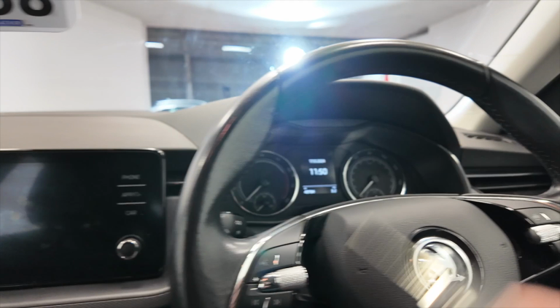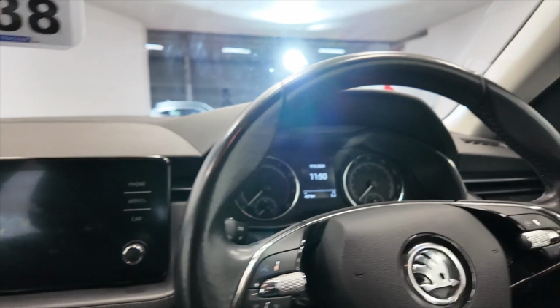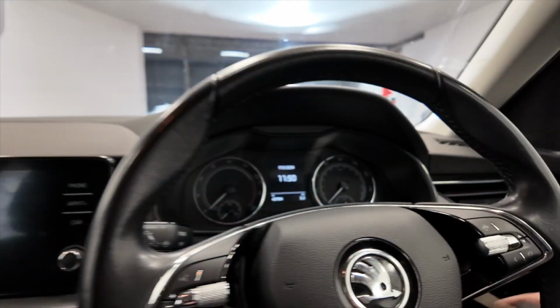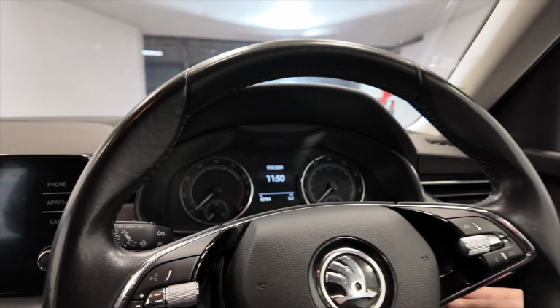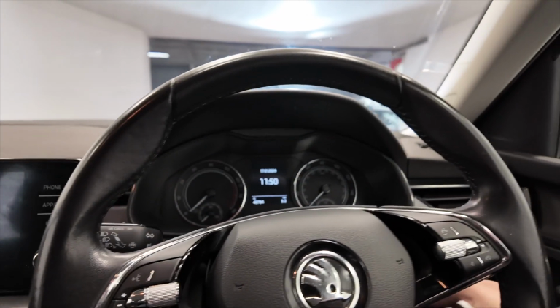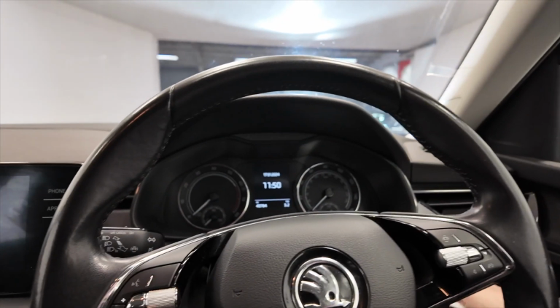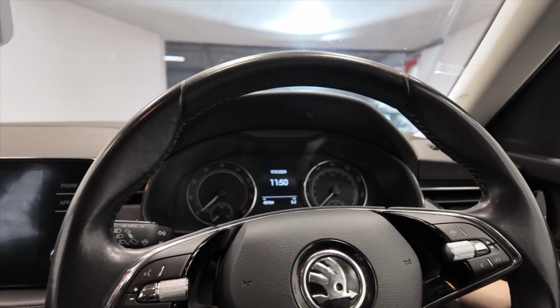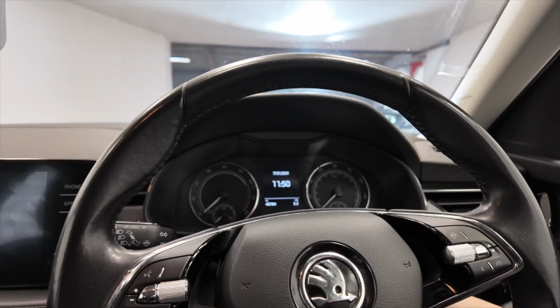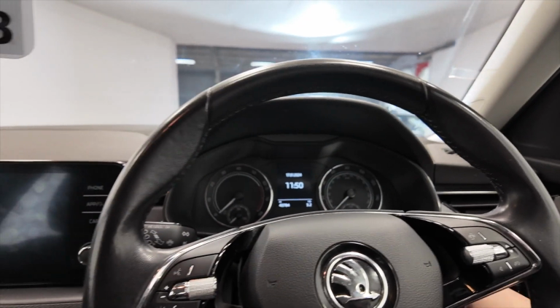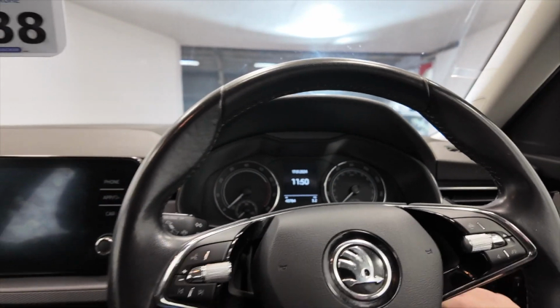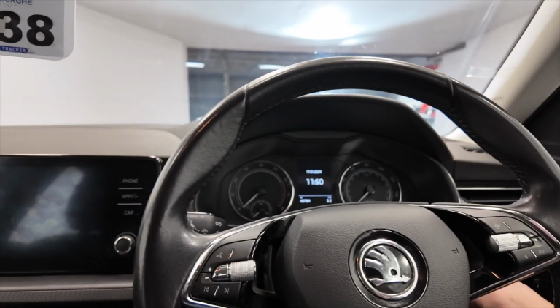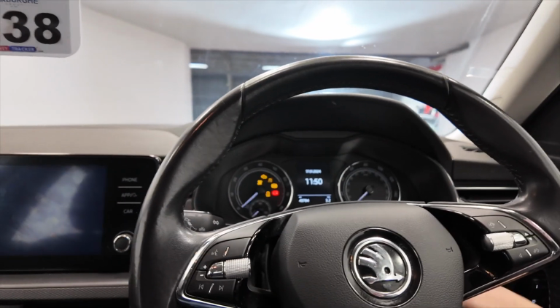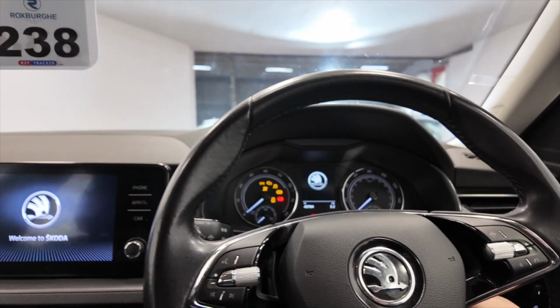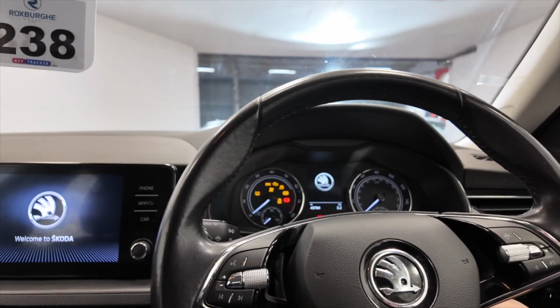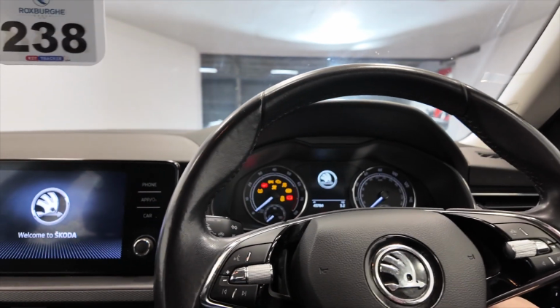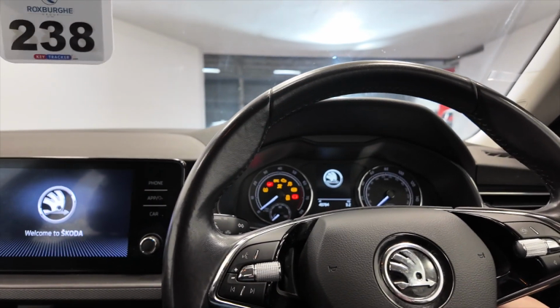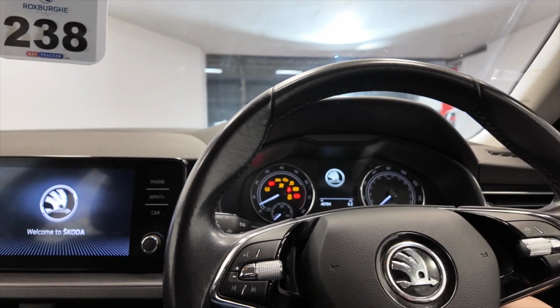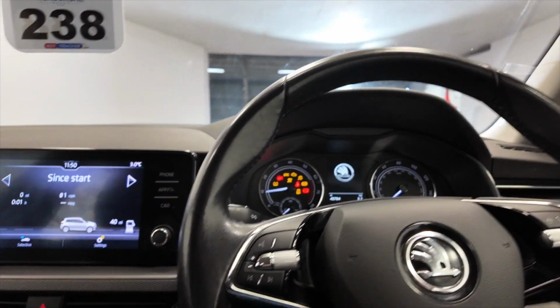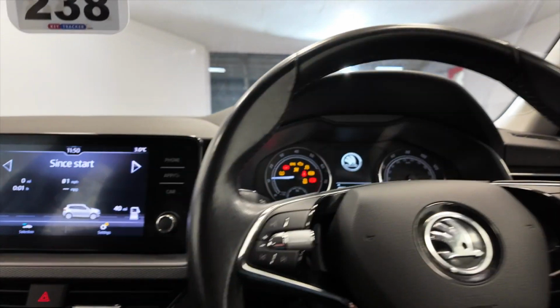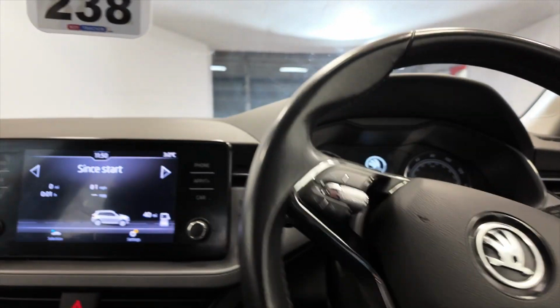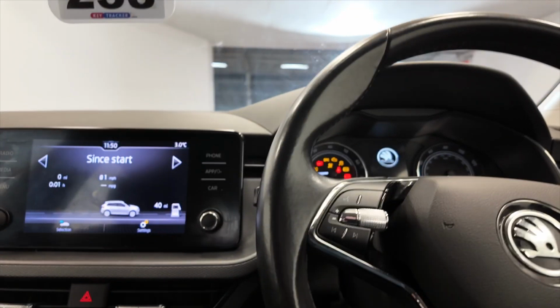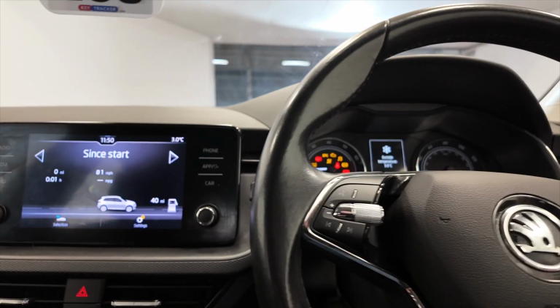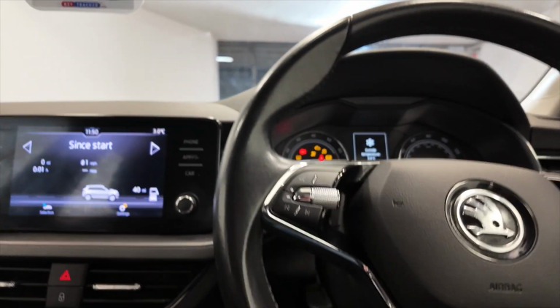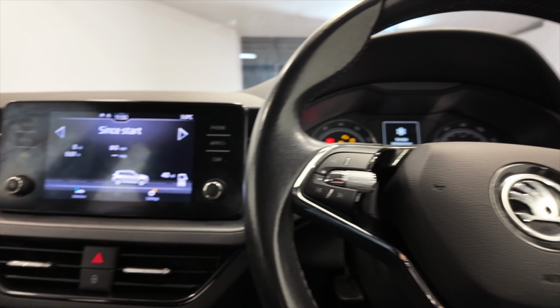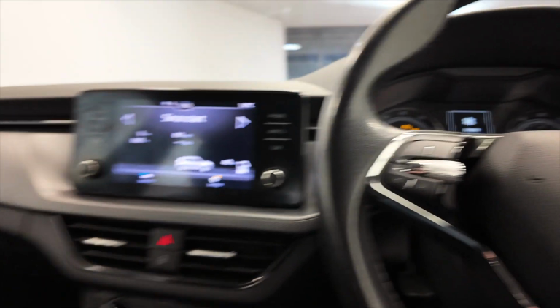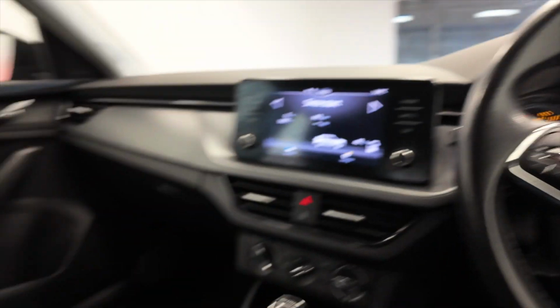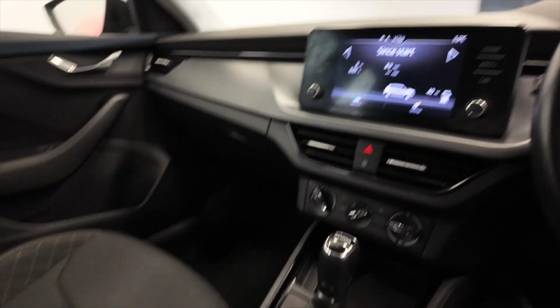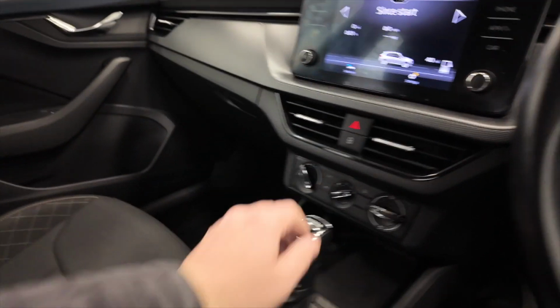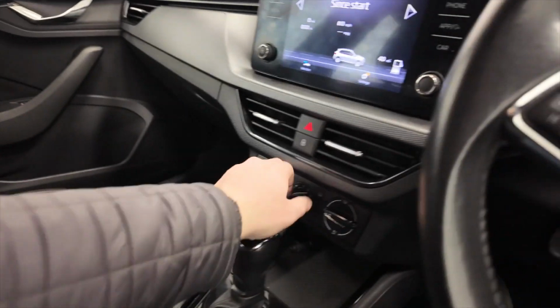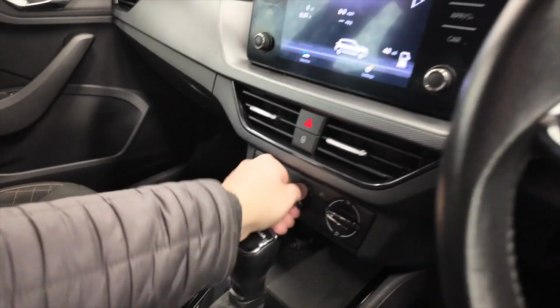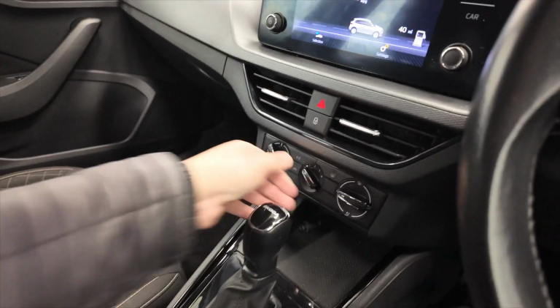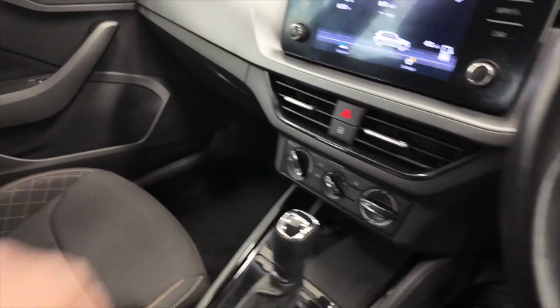It is key ignition — just drop the key in there and start her up. Just turn those fans down.